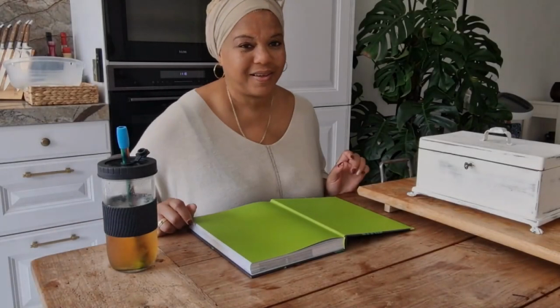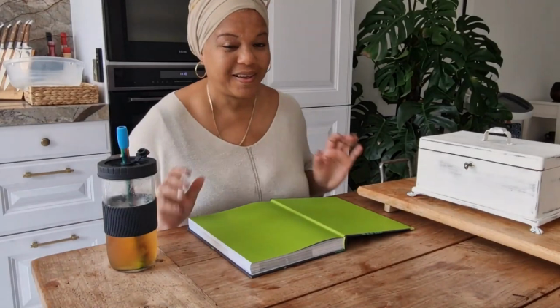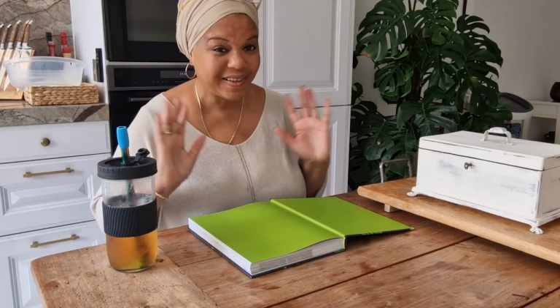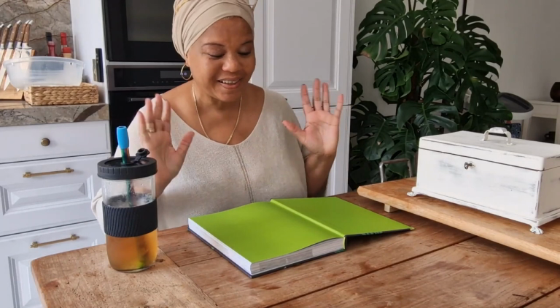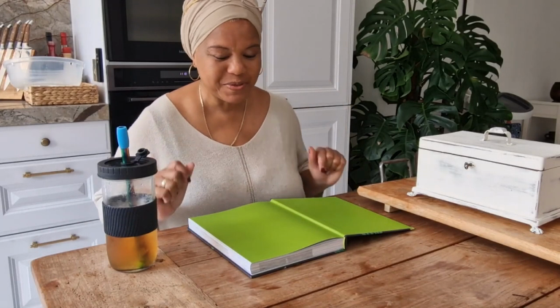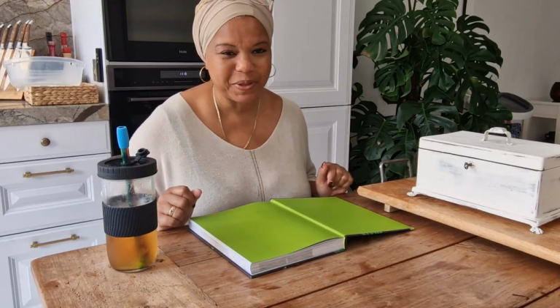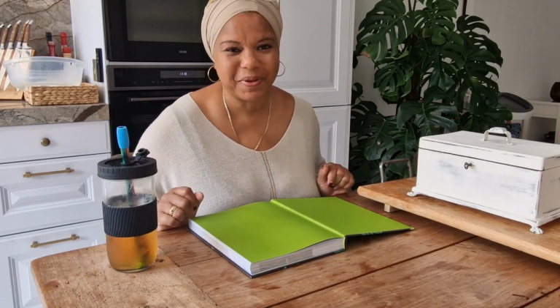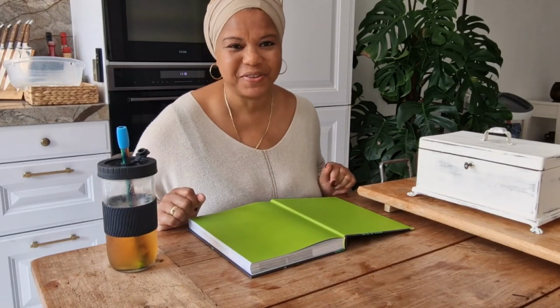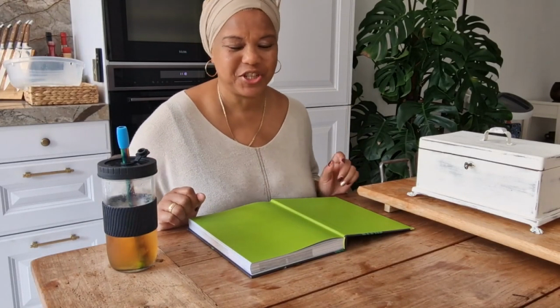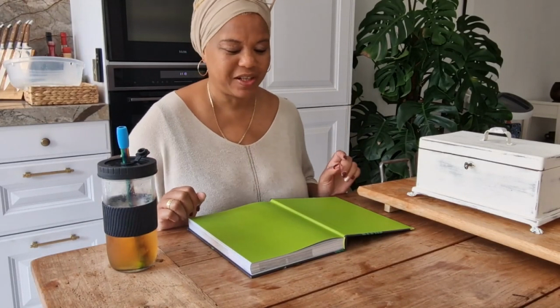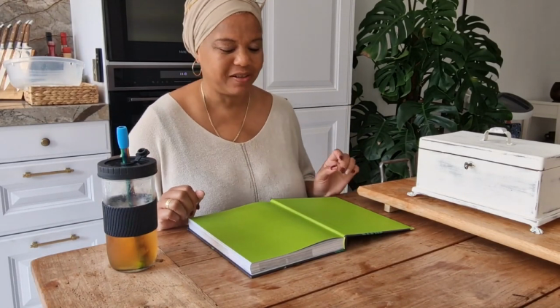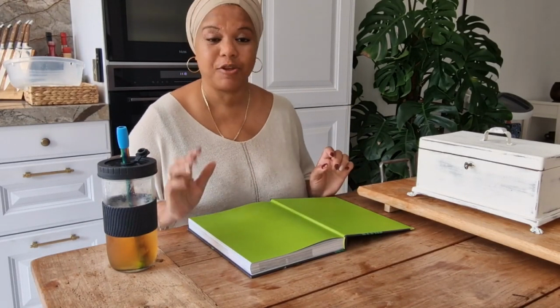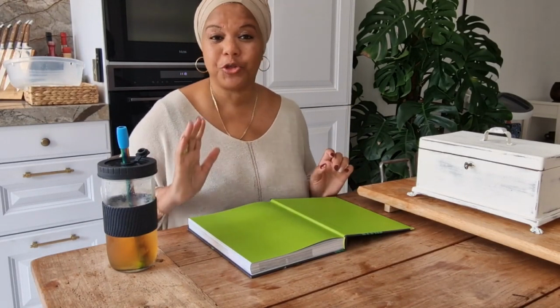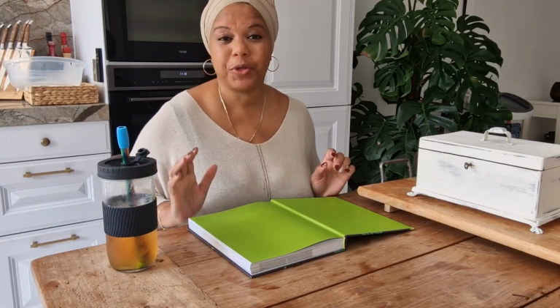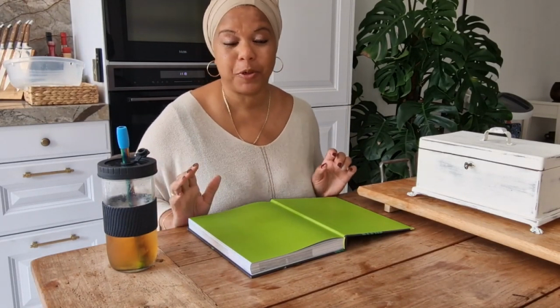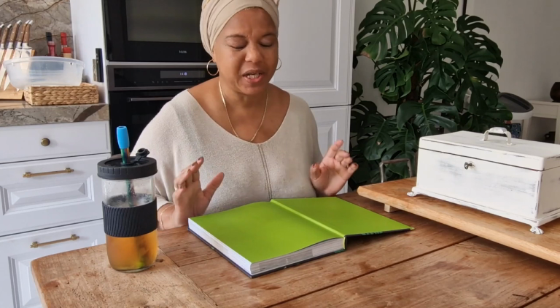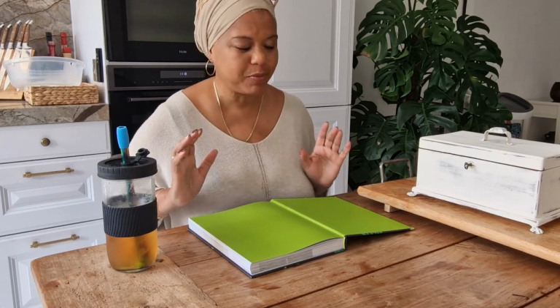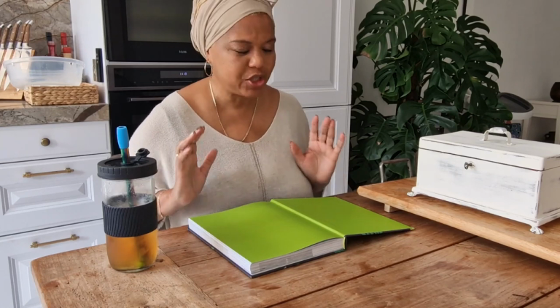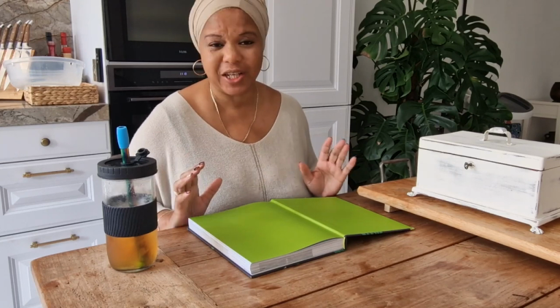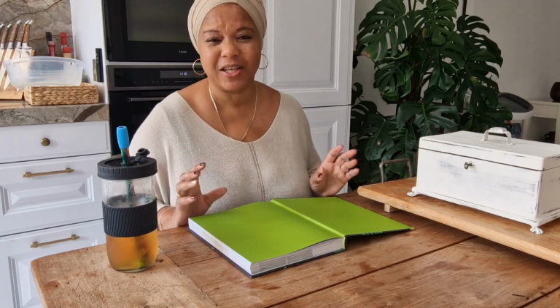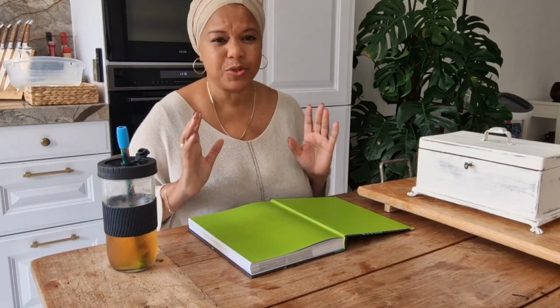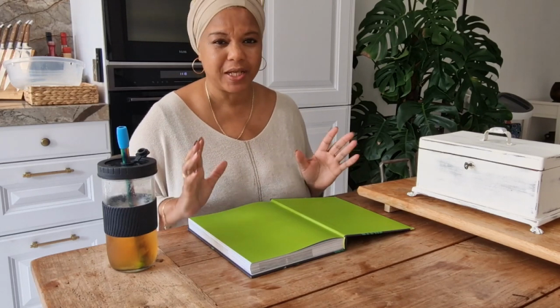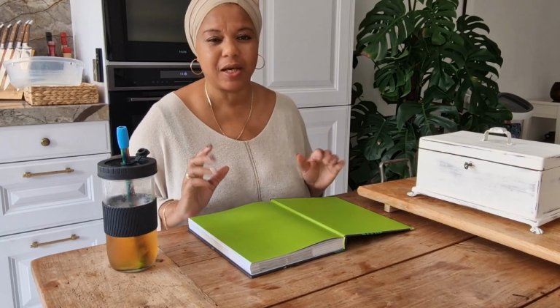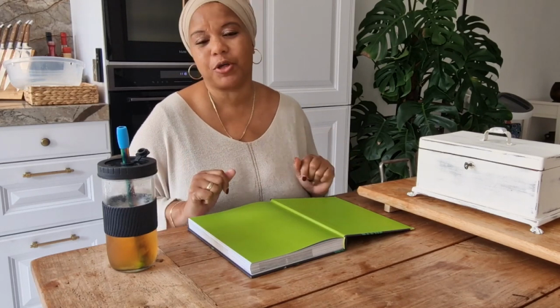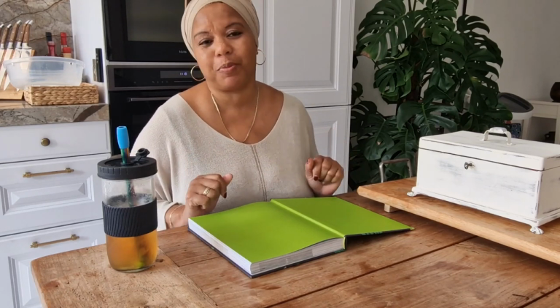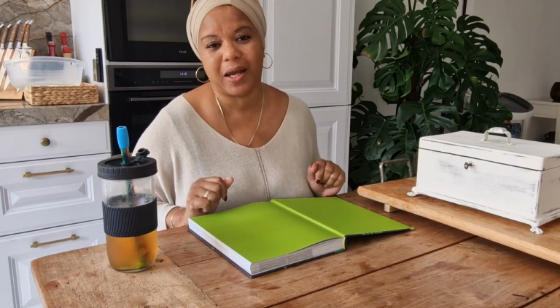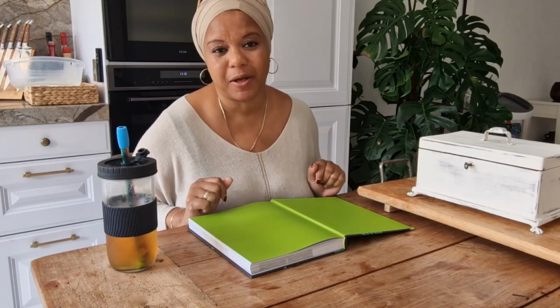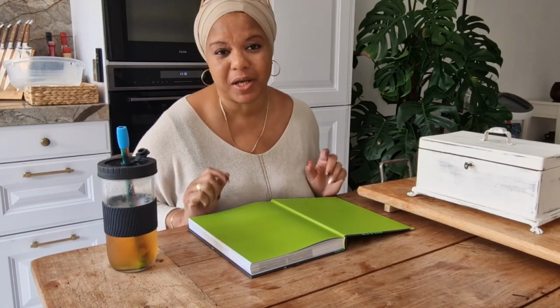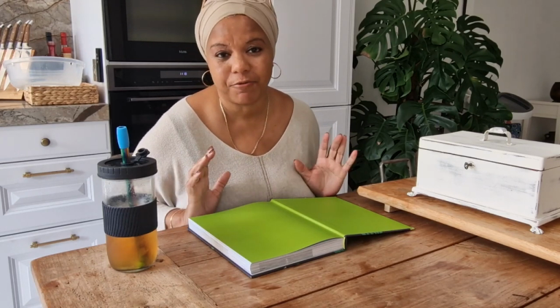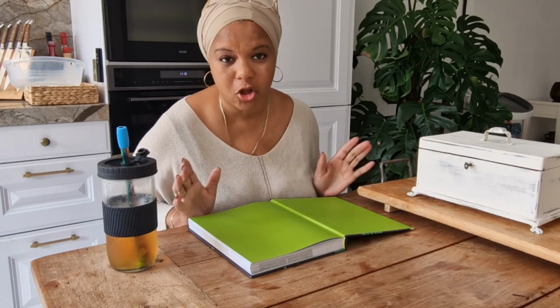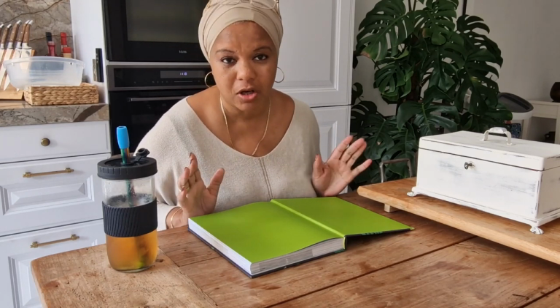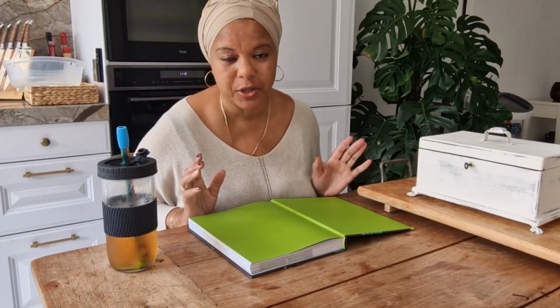Hi guys, welcome back to the channel. If you're new here, my name is Jane and today I'm going to plan my fall garden.